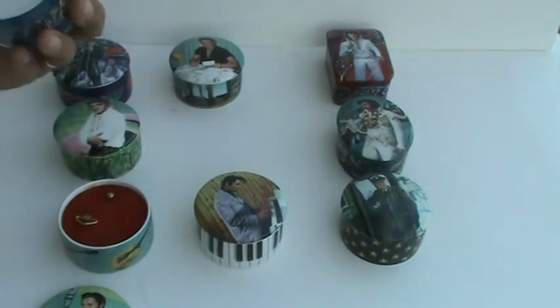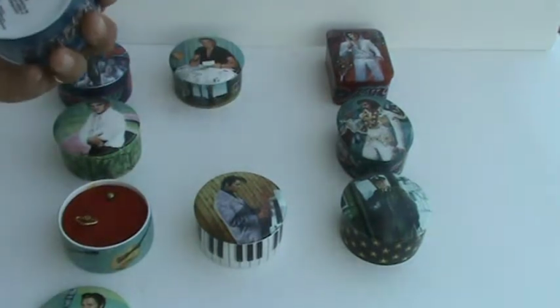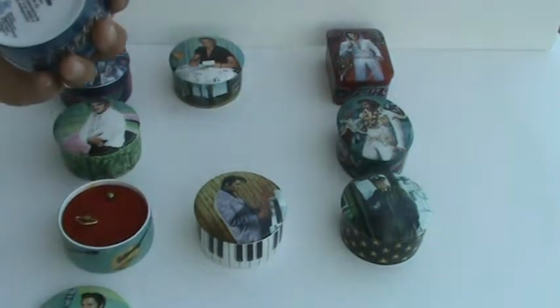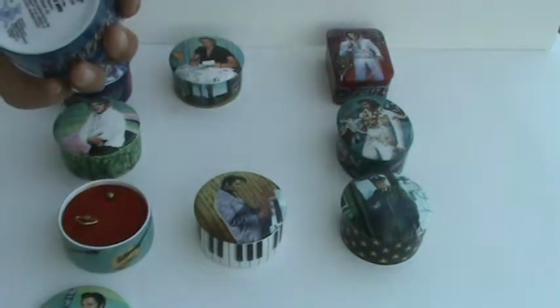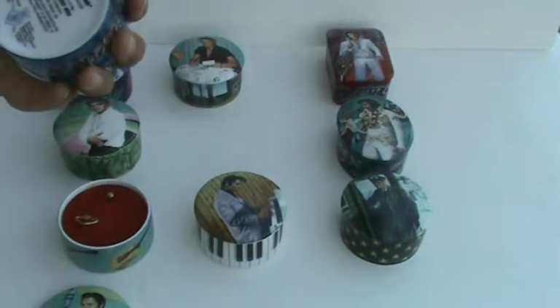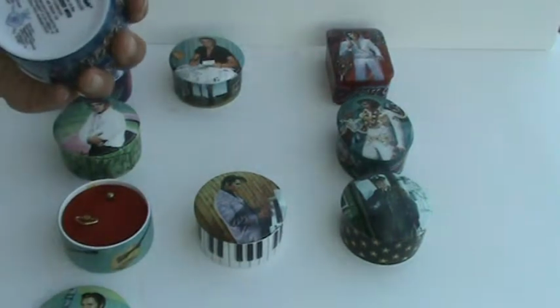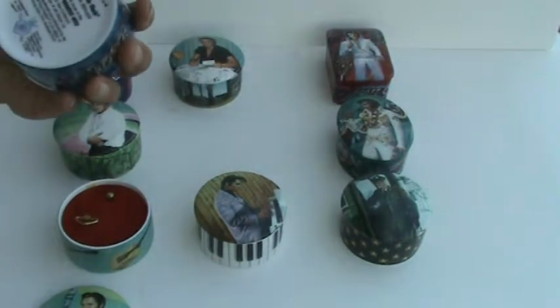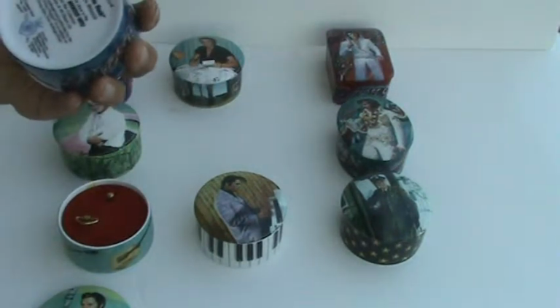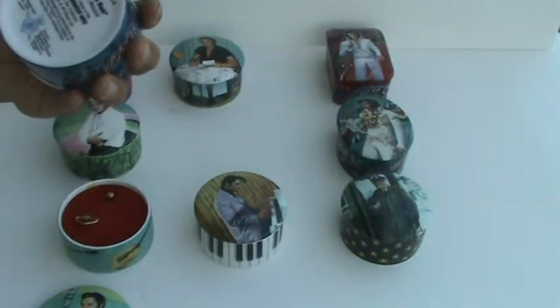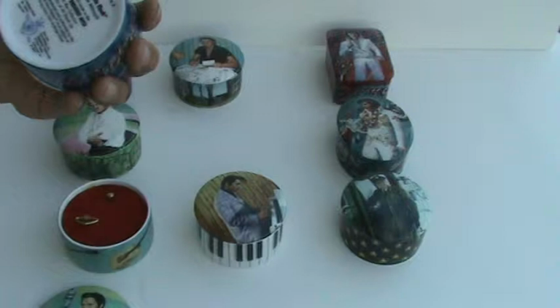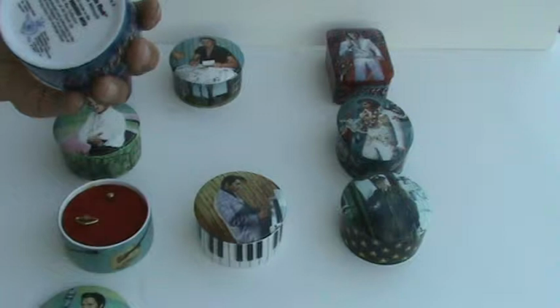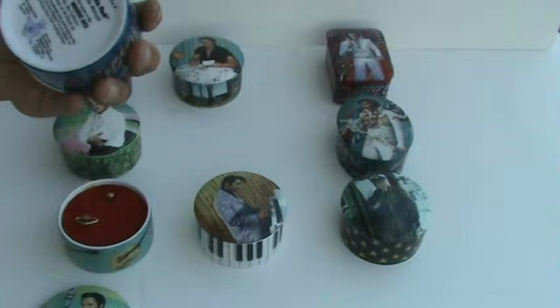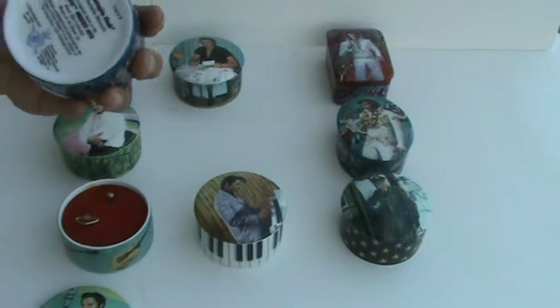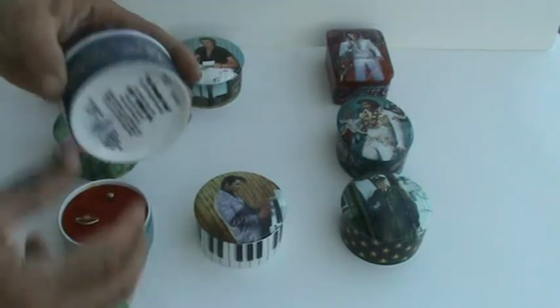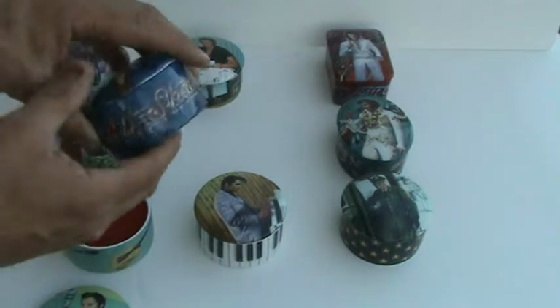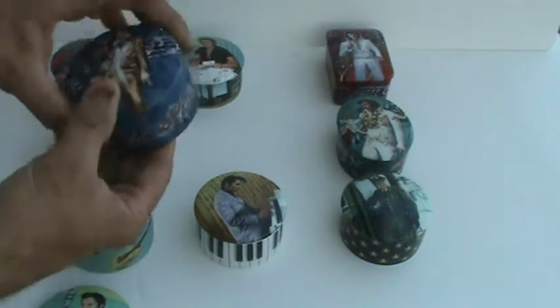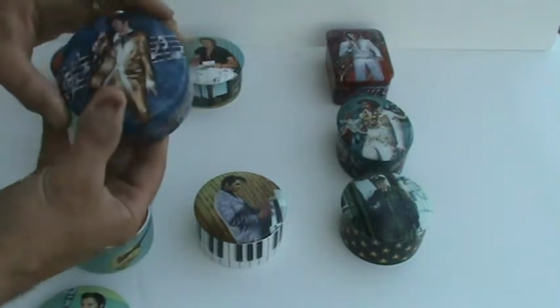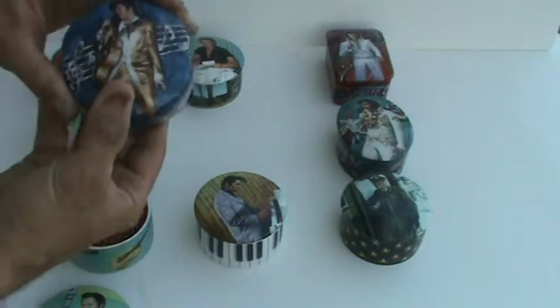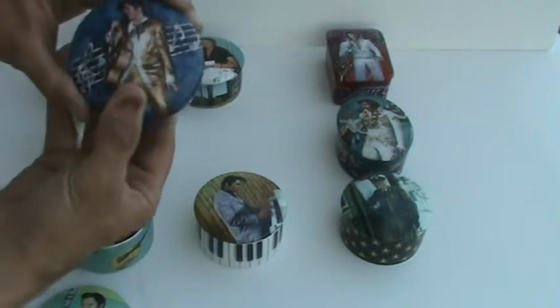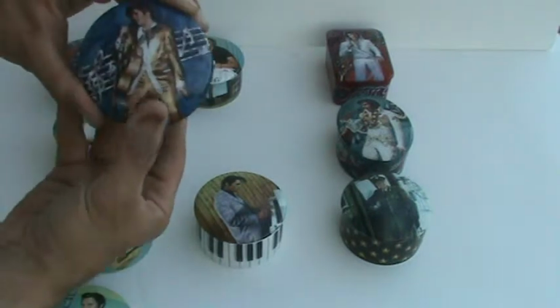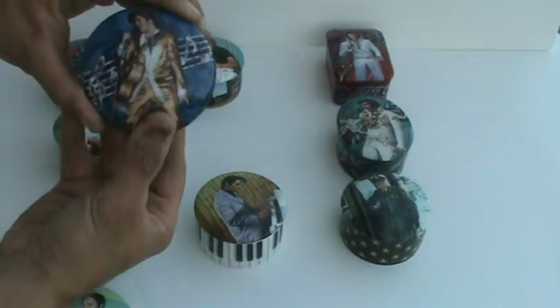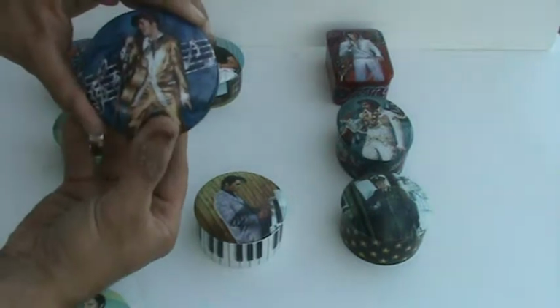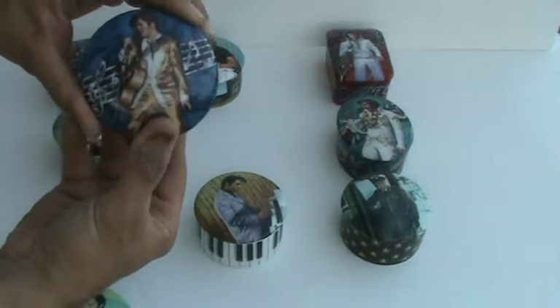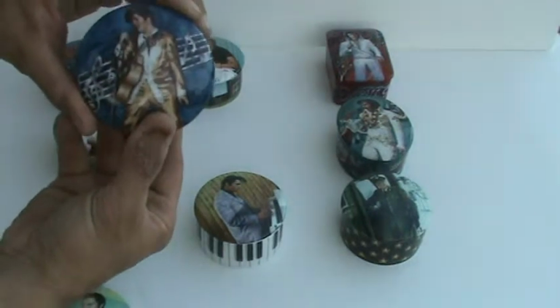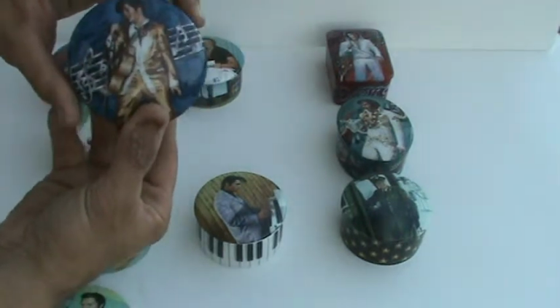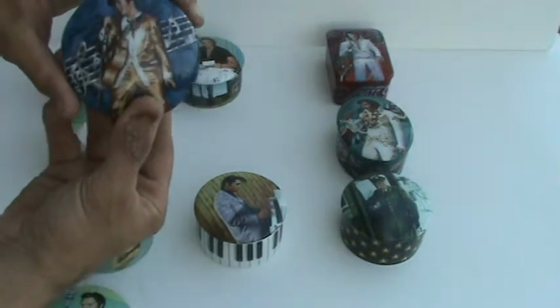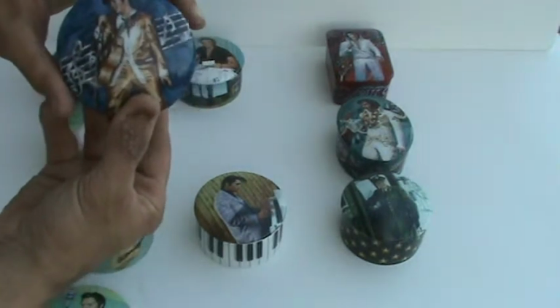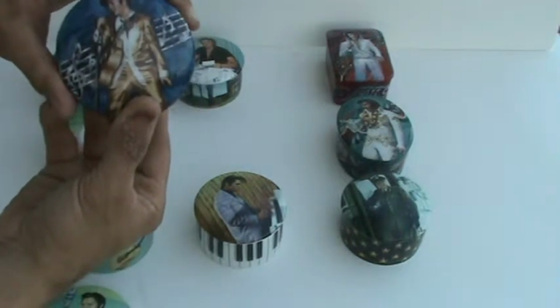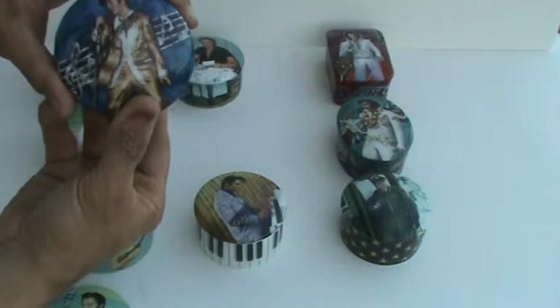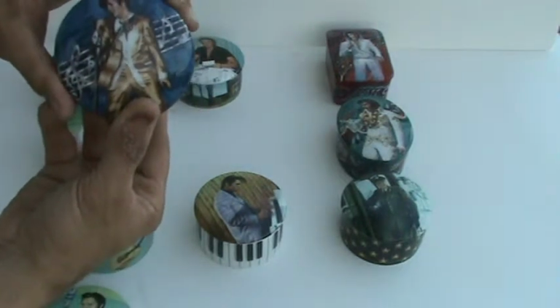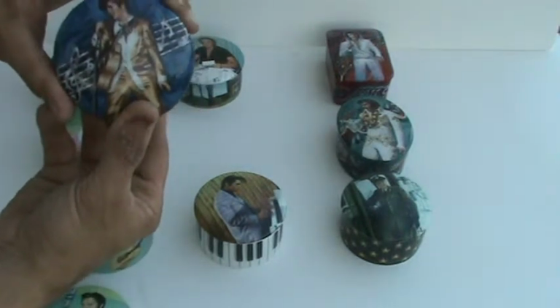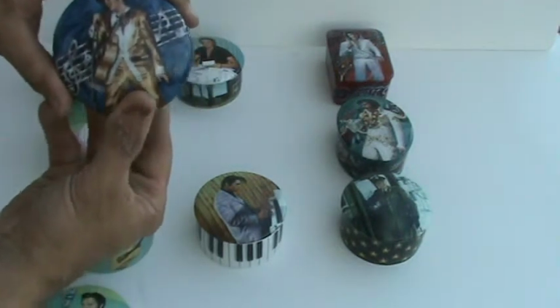This one plays All Shook Up, and the artwork is called The Memphis Flash.